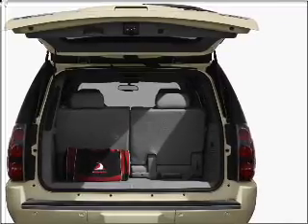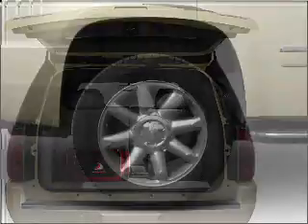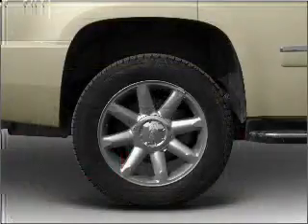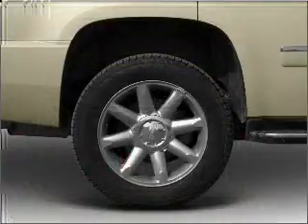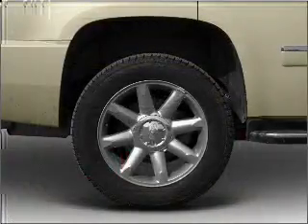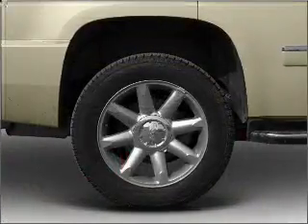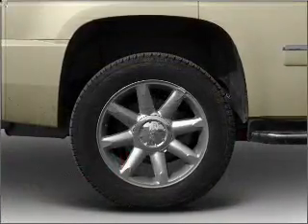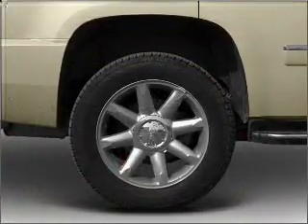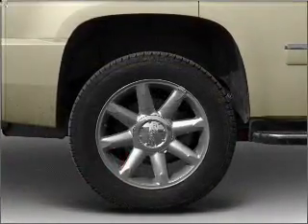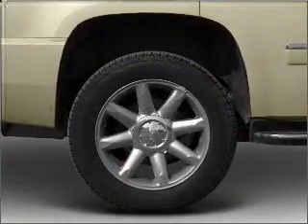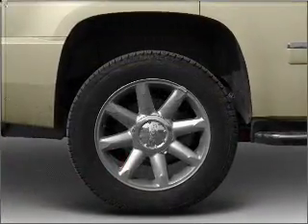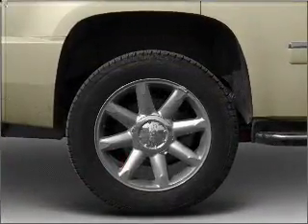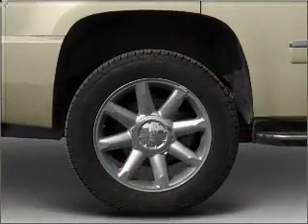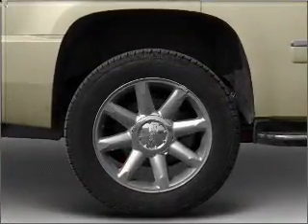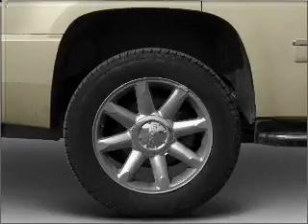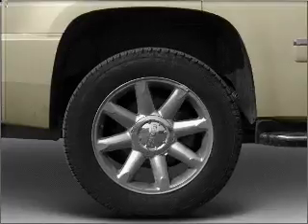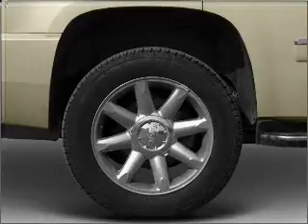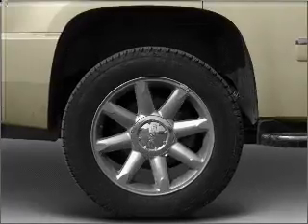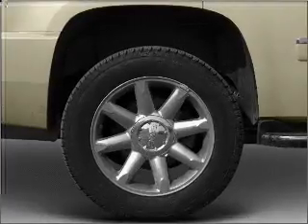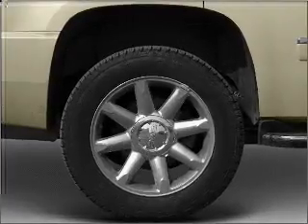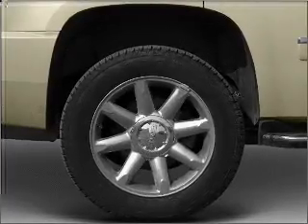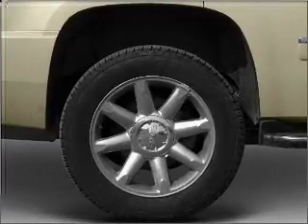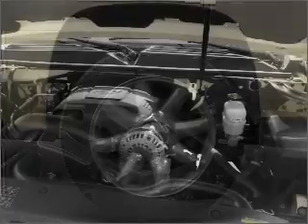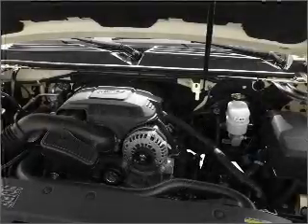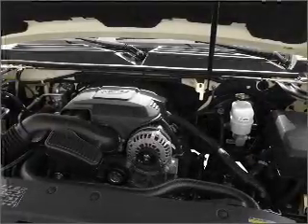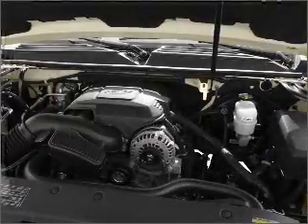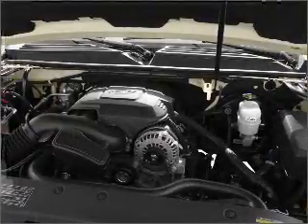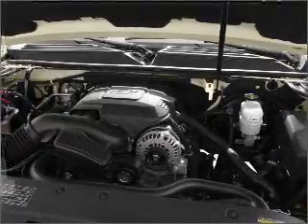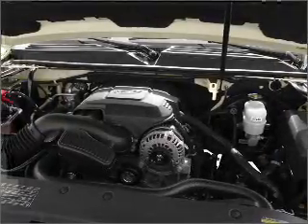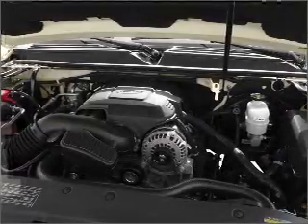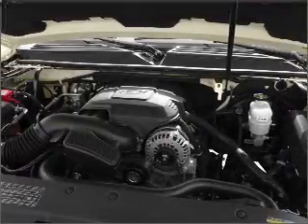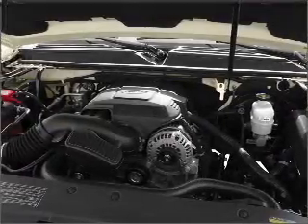A premium sound system is just one of the benefits of owning this vehicle. You will appreciate the safety feature of anti-lock brakes.